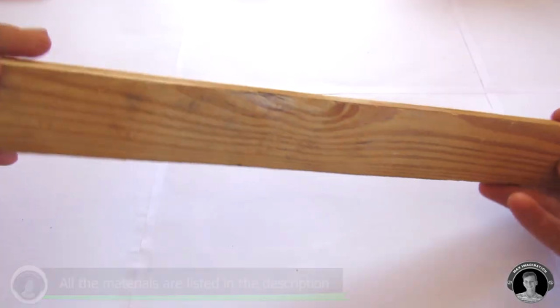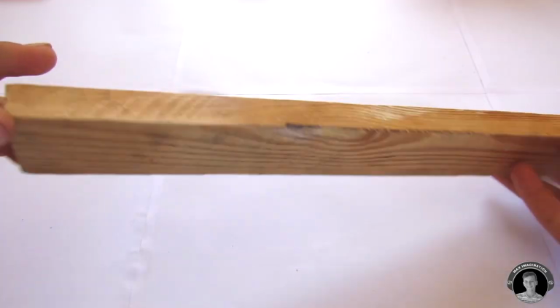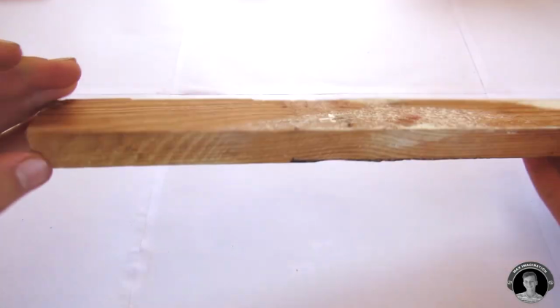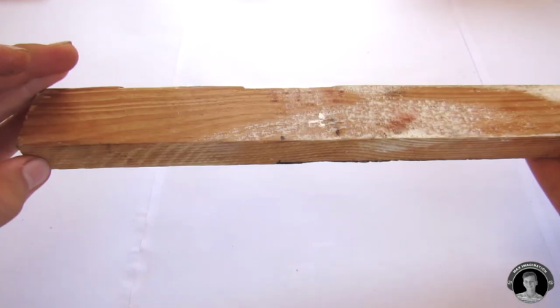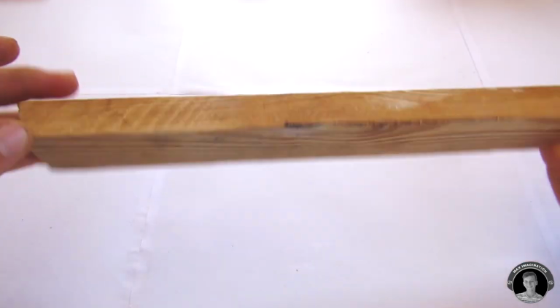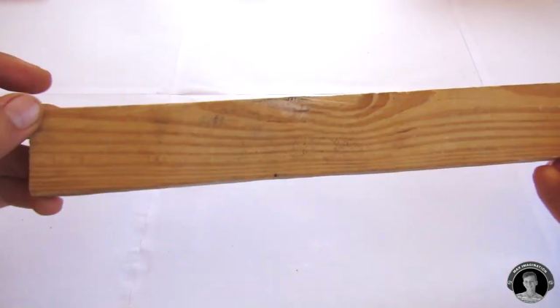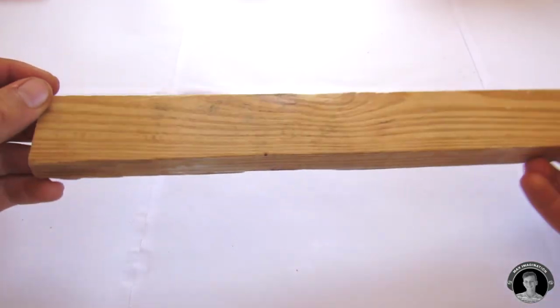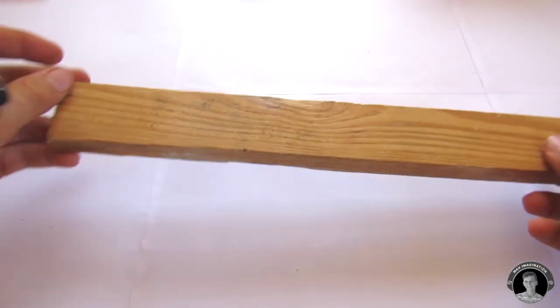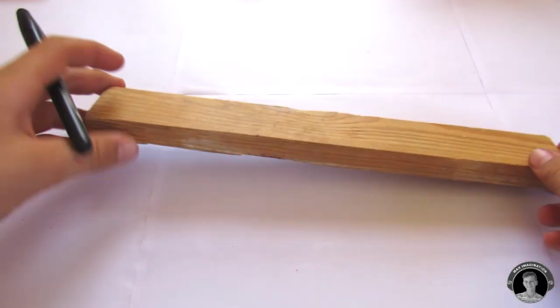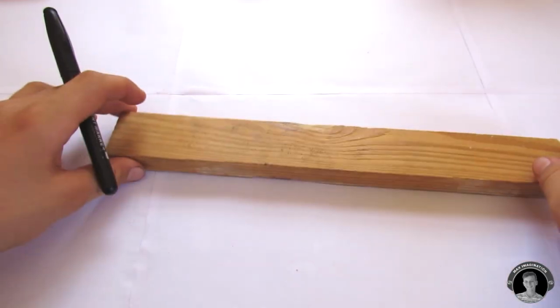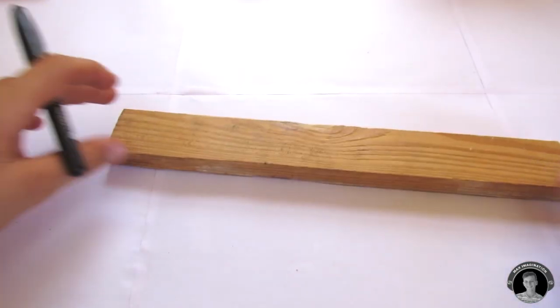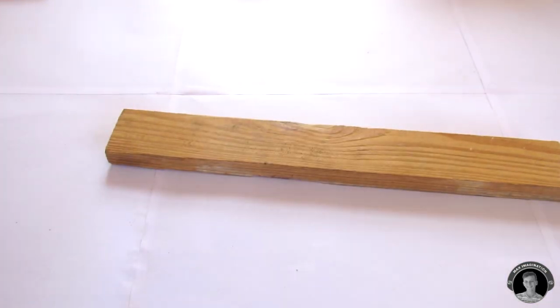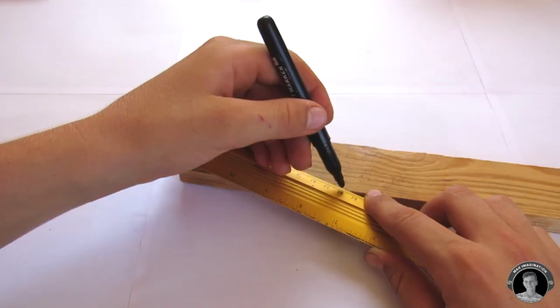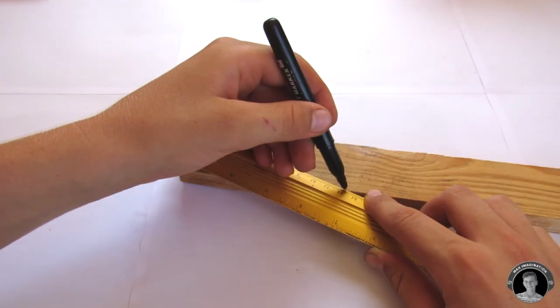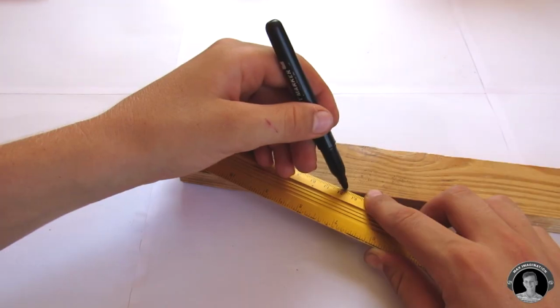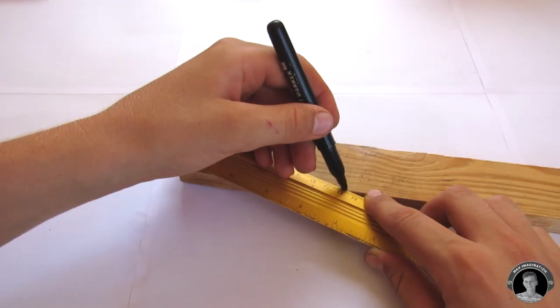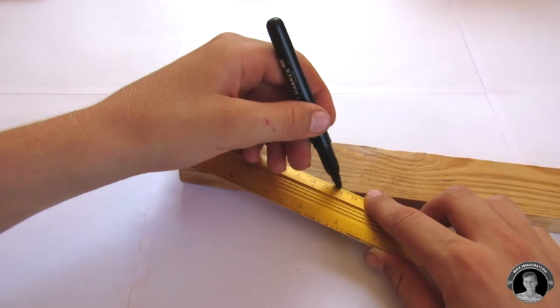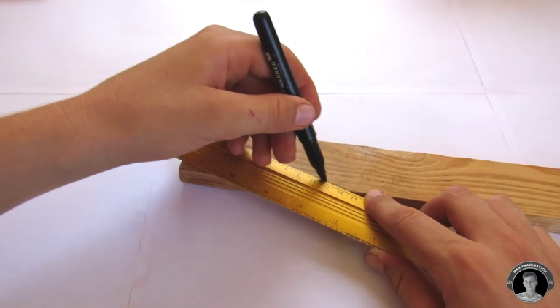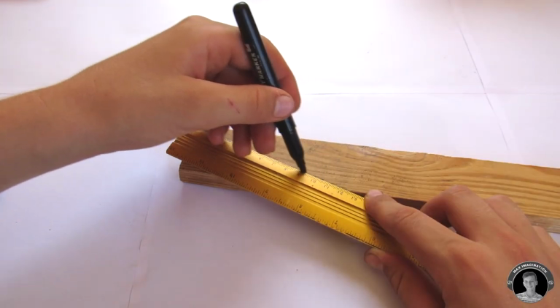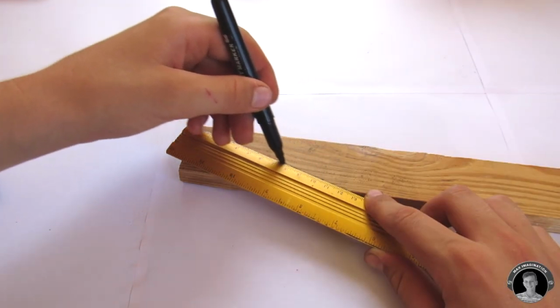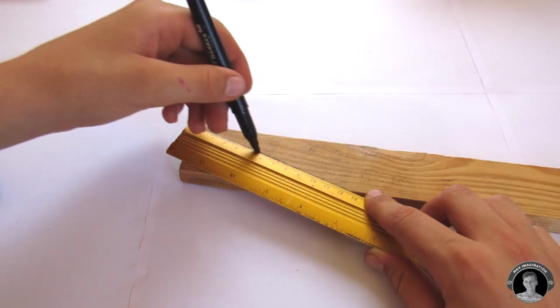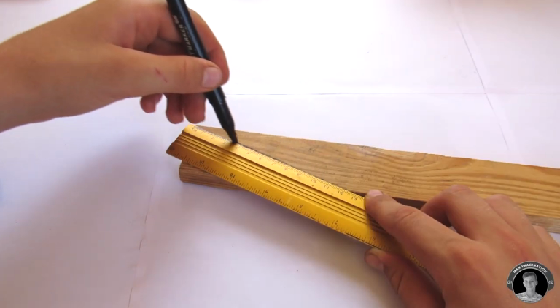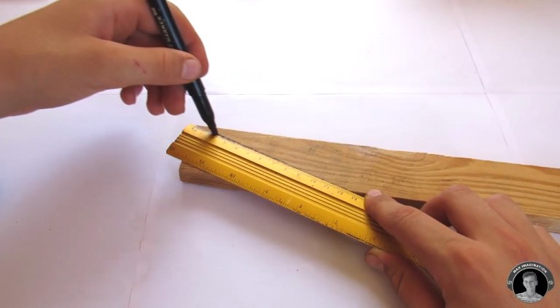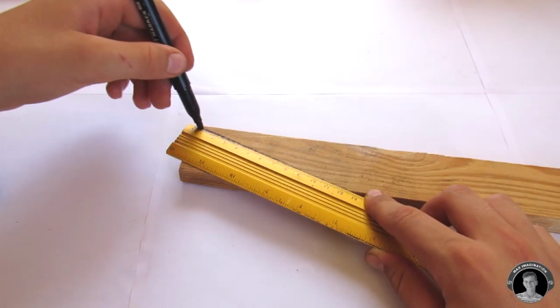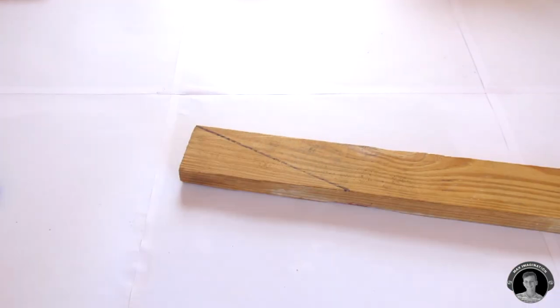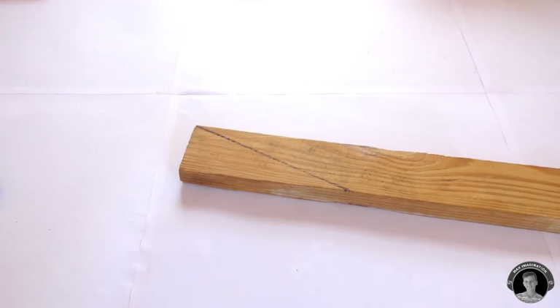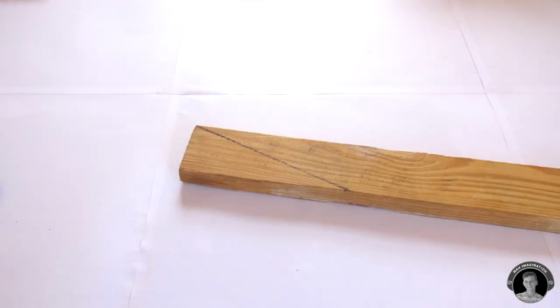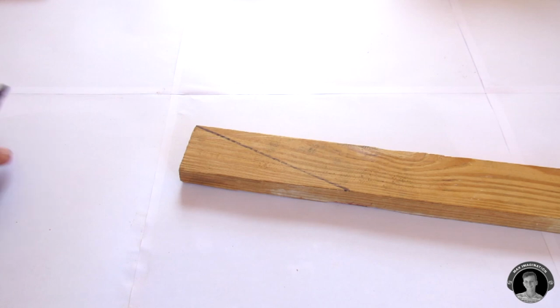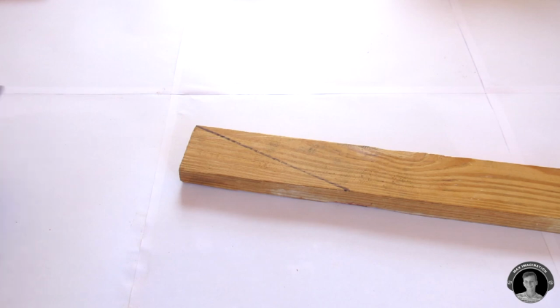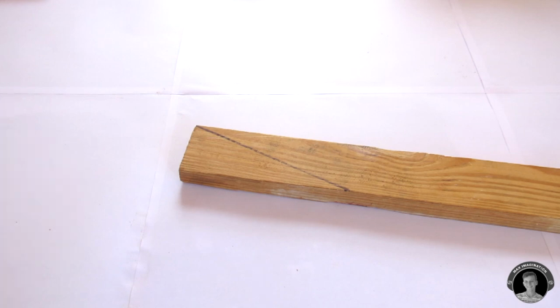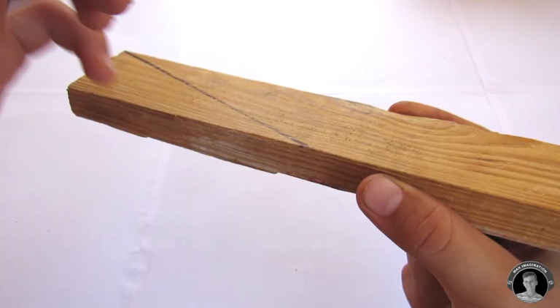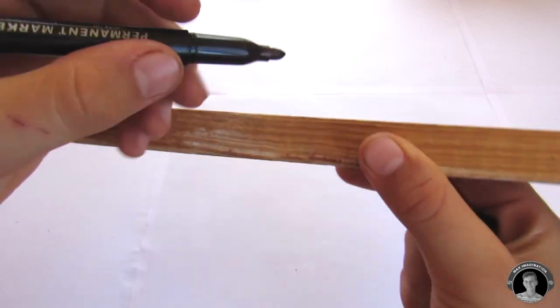First, let's start out by making the generator part. For the base we'll be using a wedge-shaped piece.